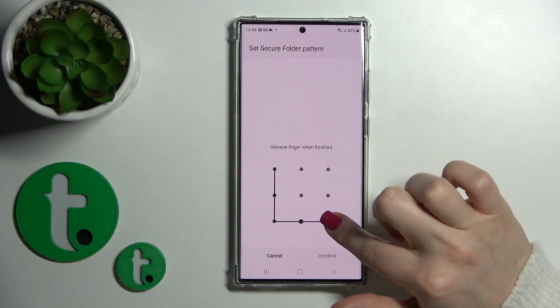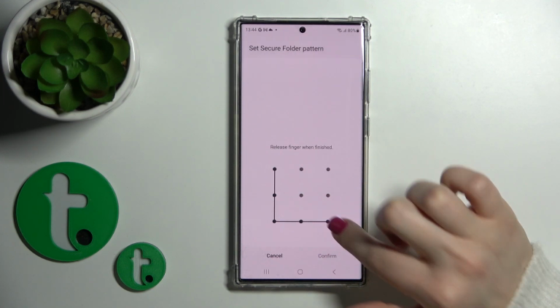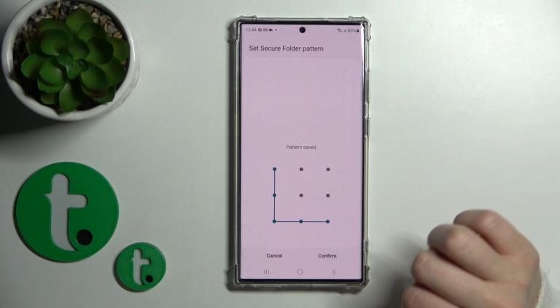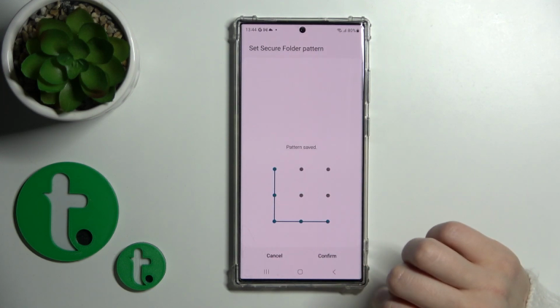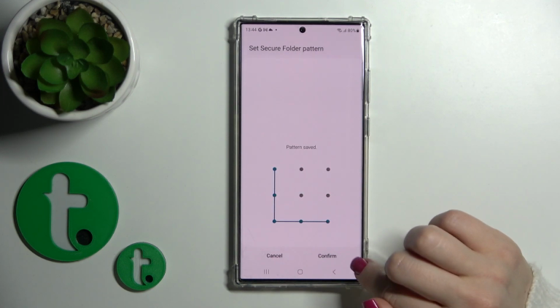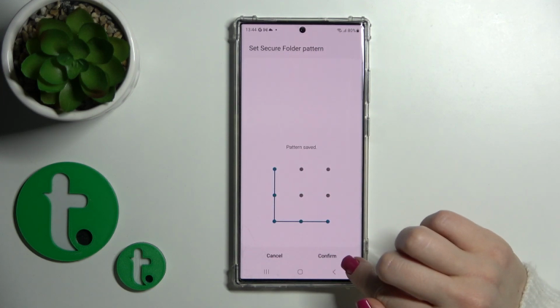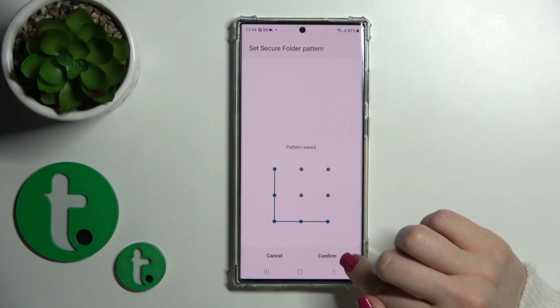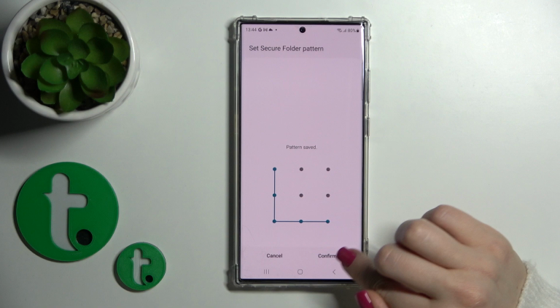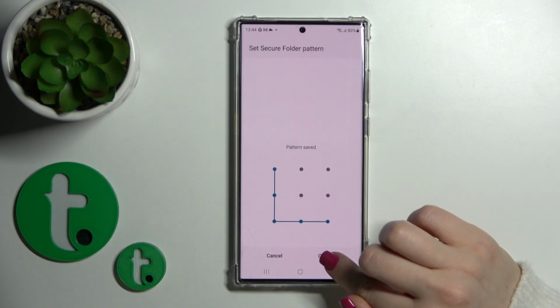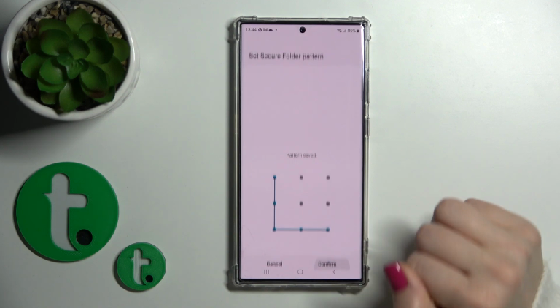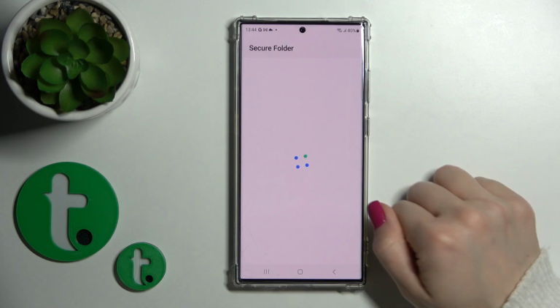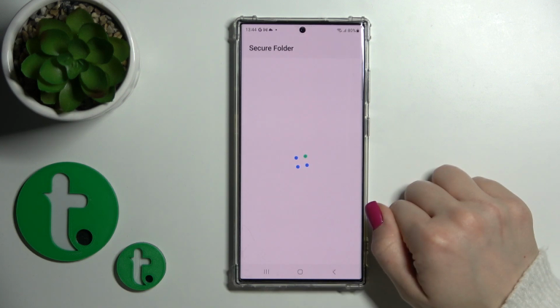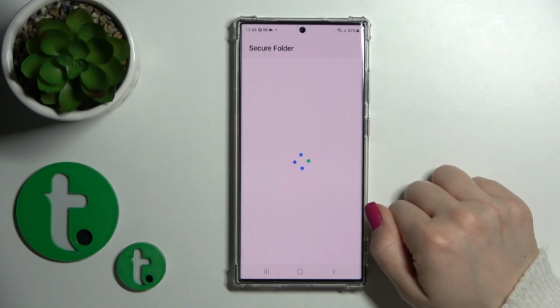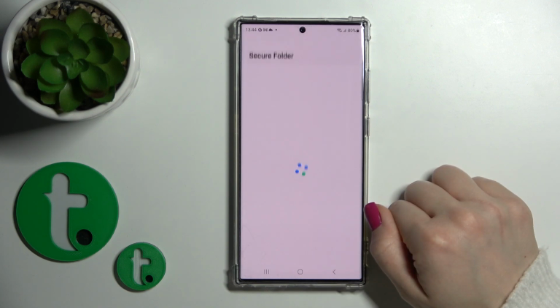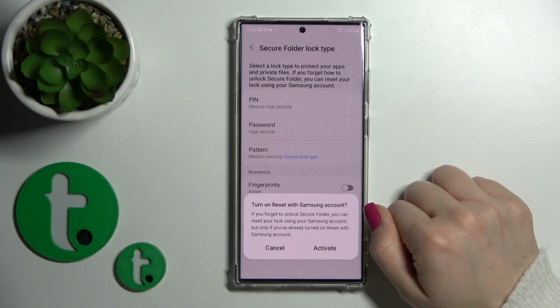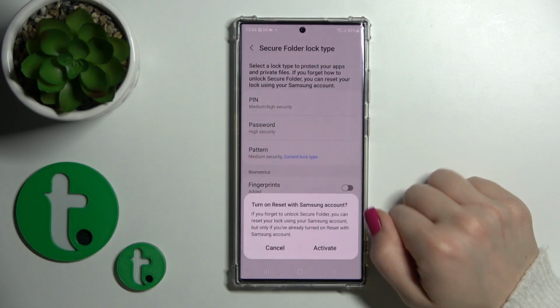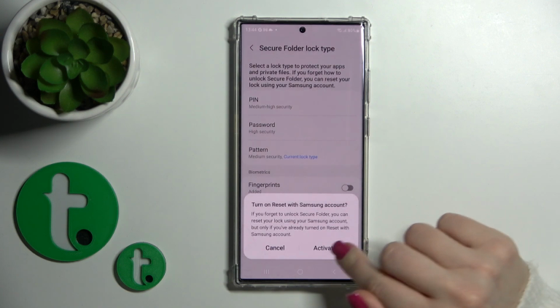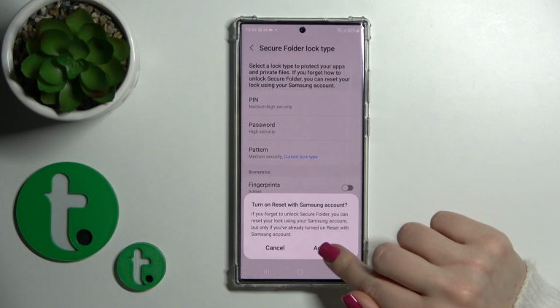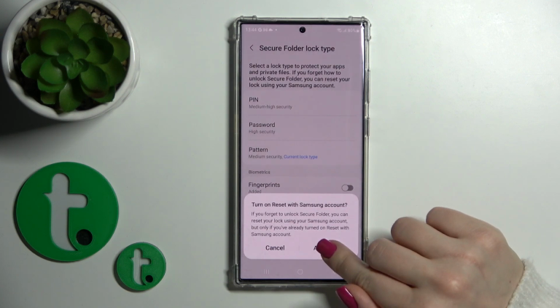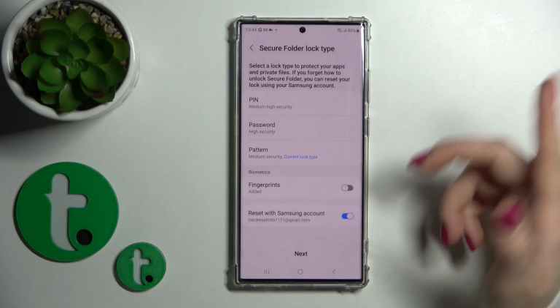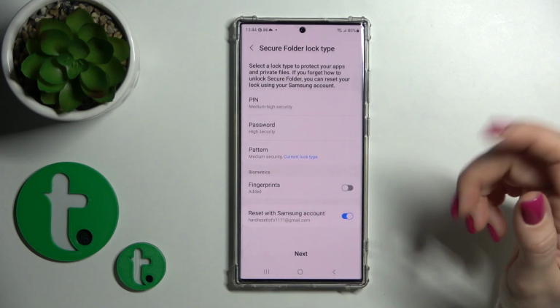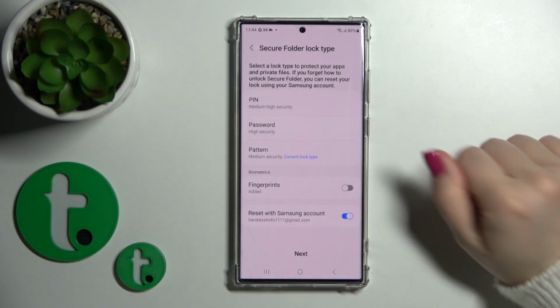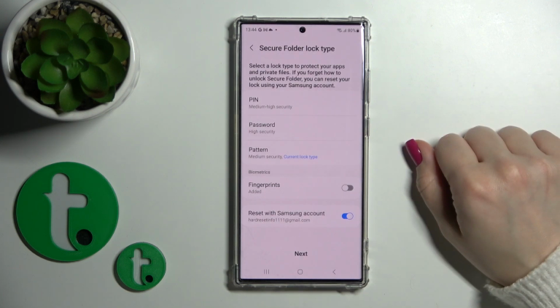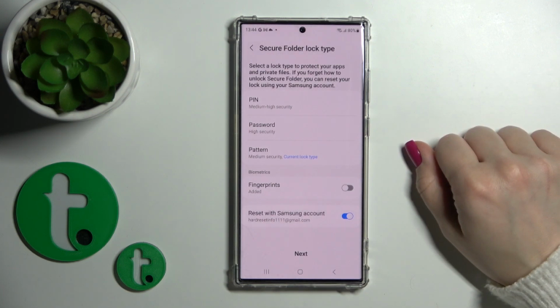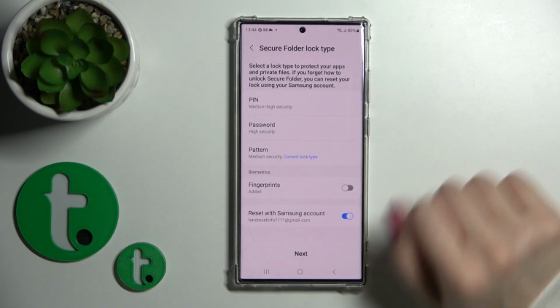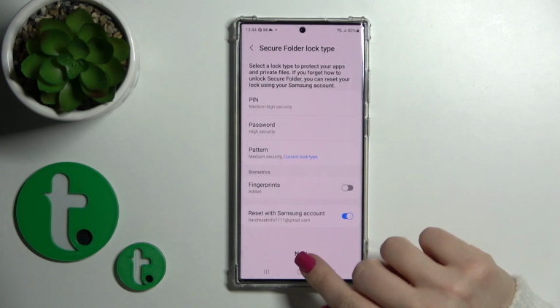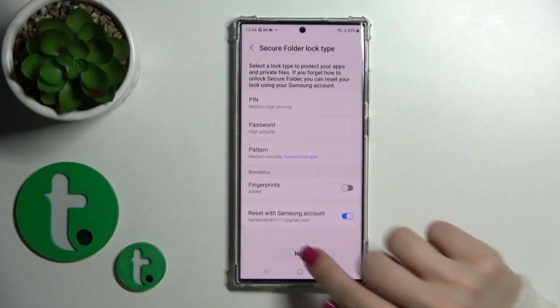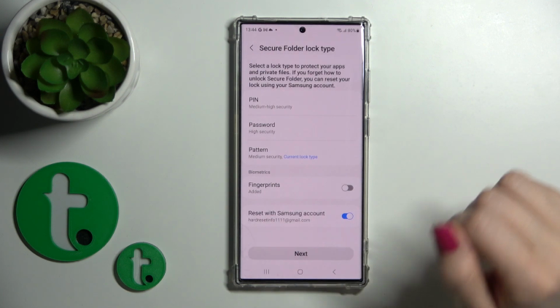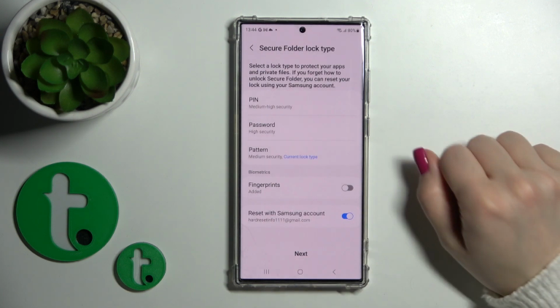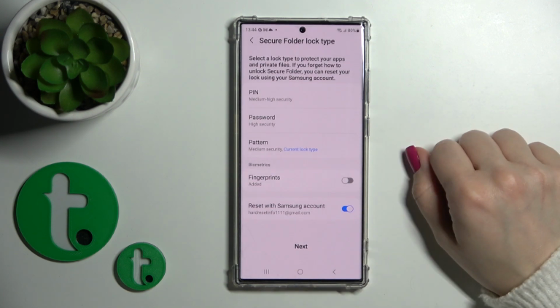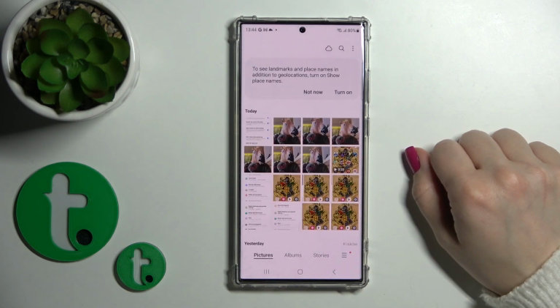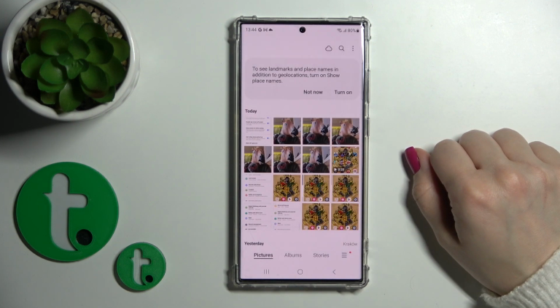Just draw your pattern one more time. Use your pattern and now click to activate, then tap Next.